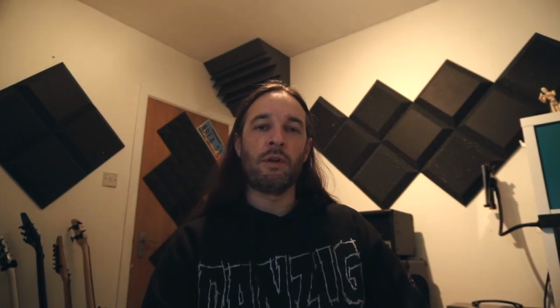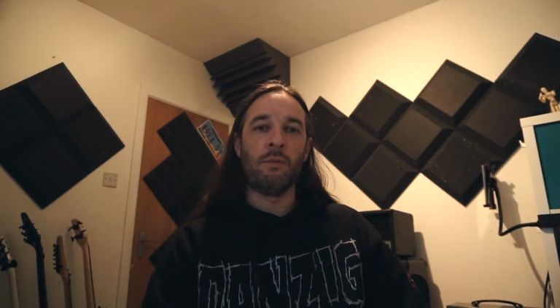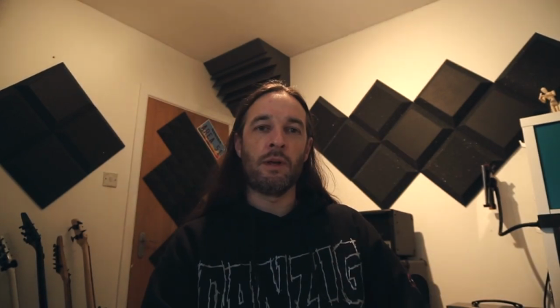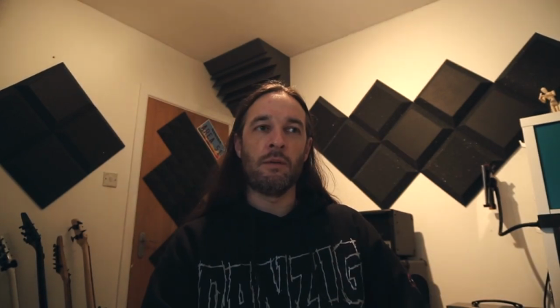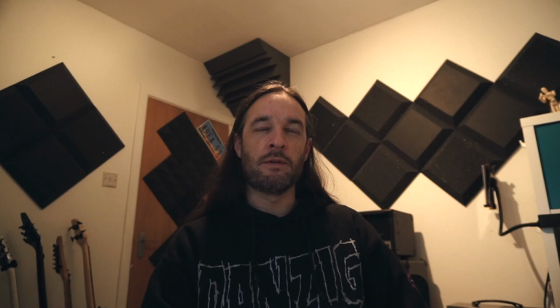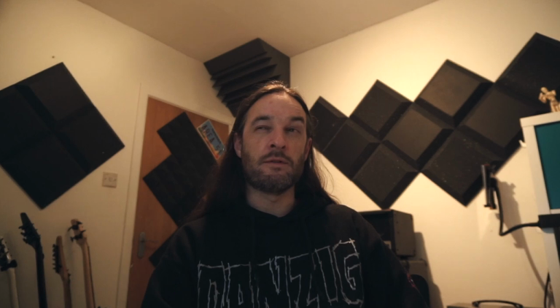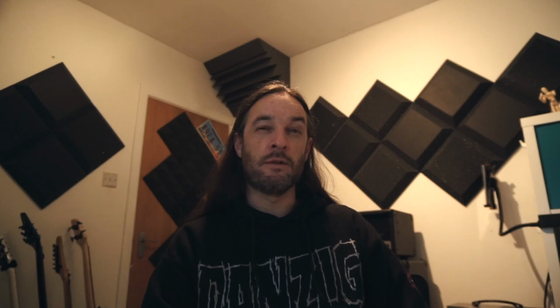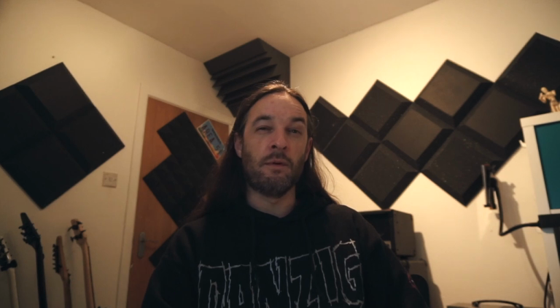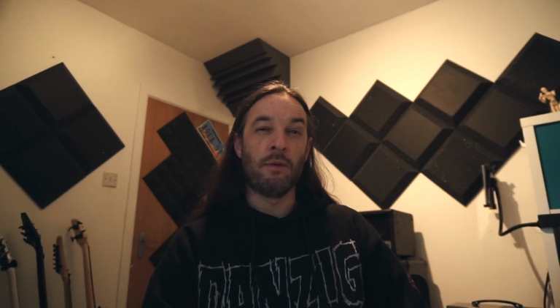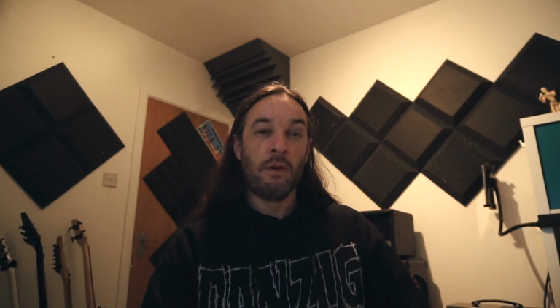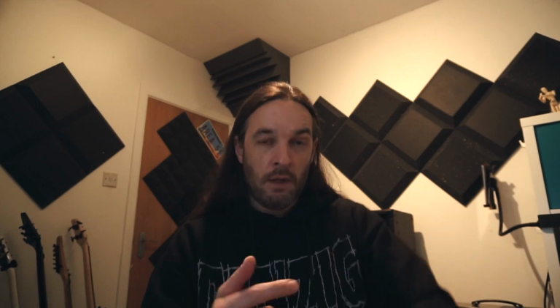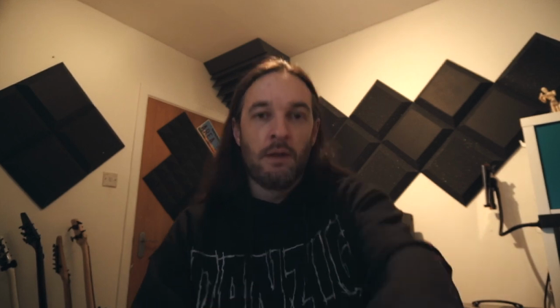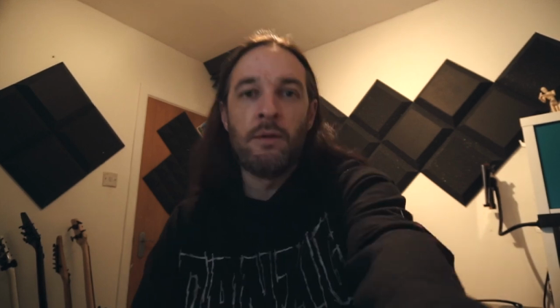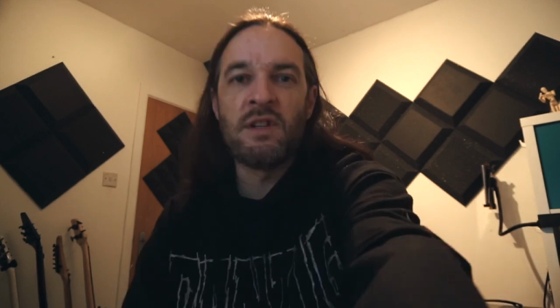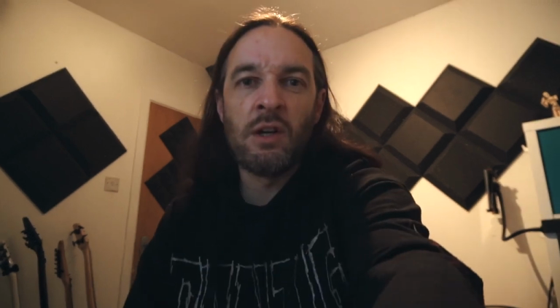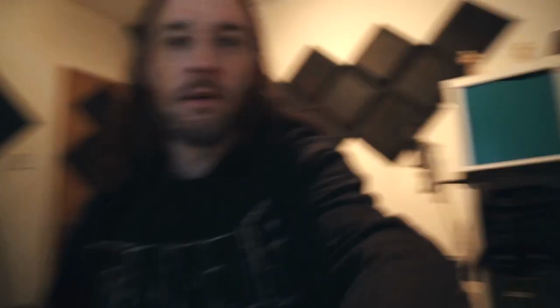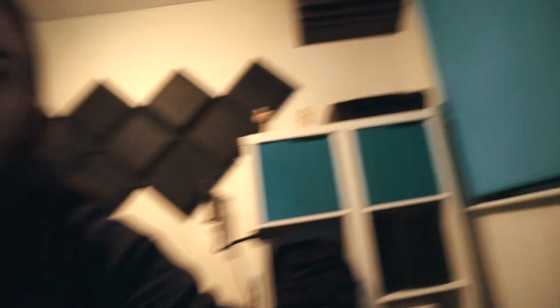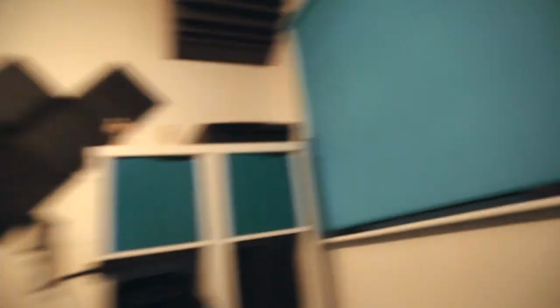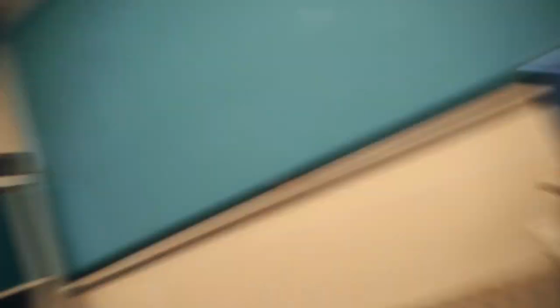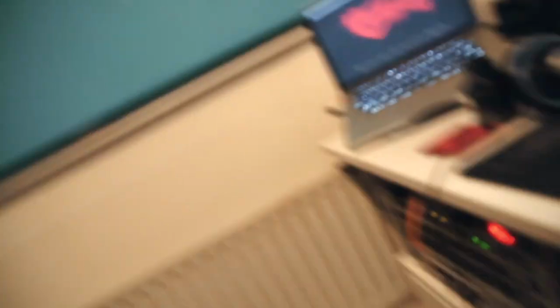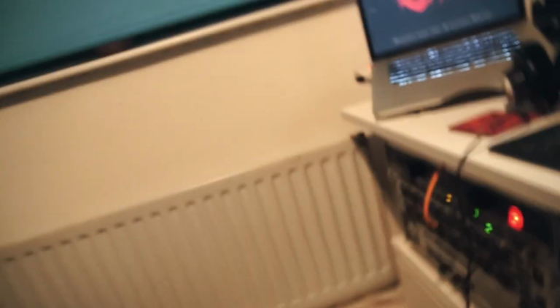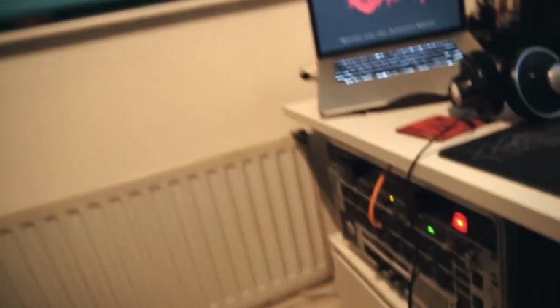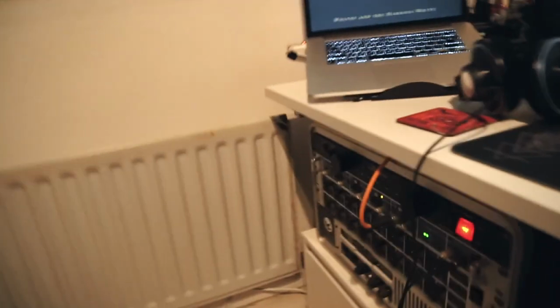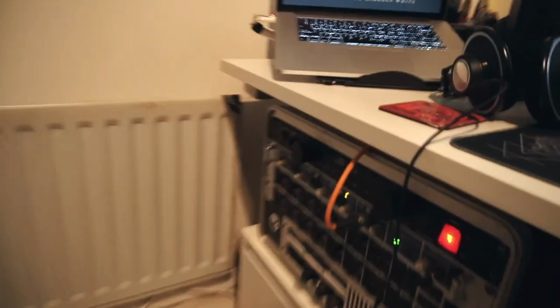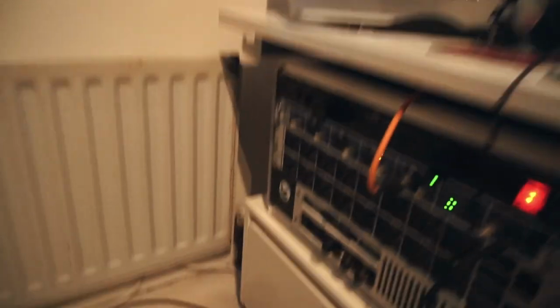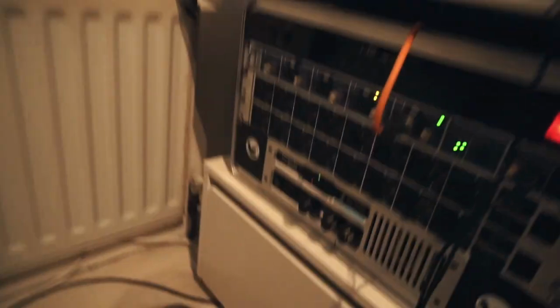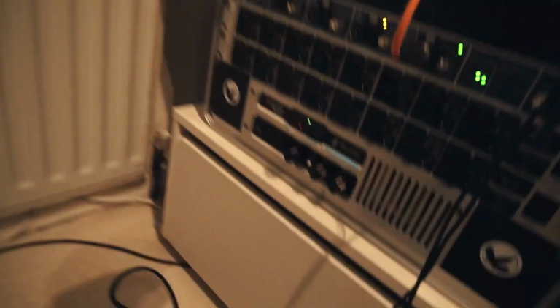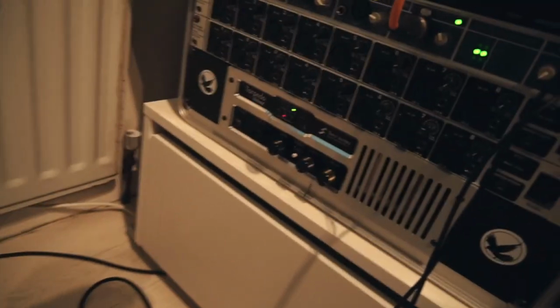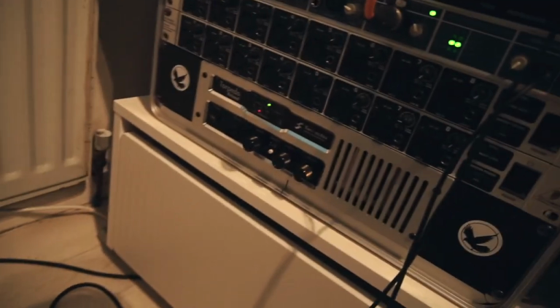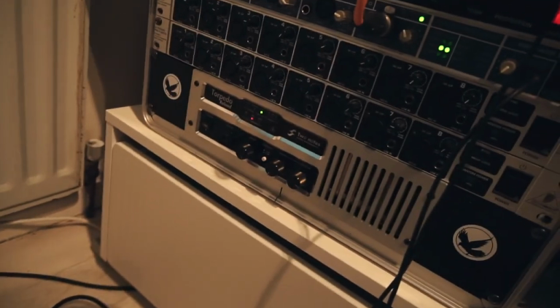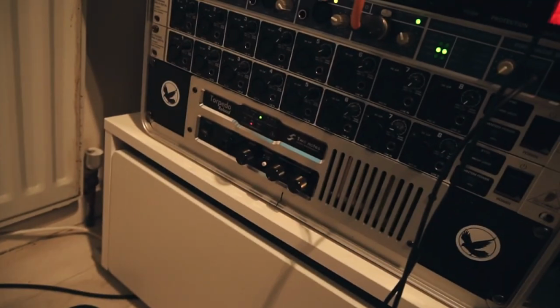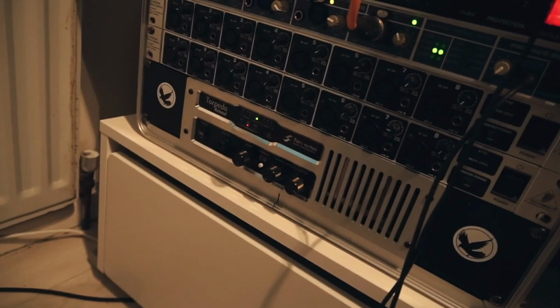Sort of complicated, but sort of straightforward, which is done with my Torpedo Reload.